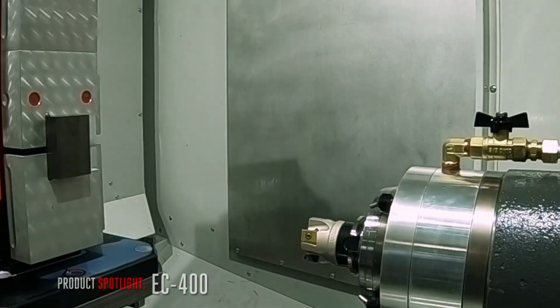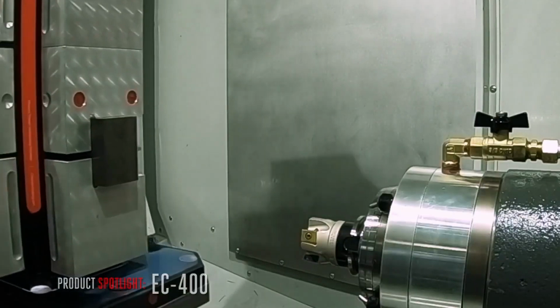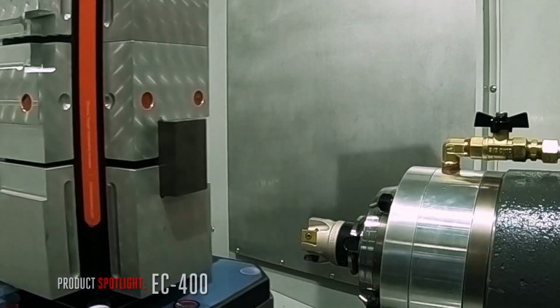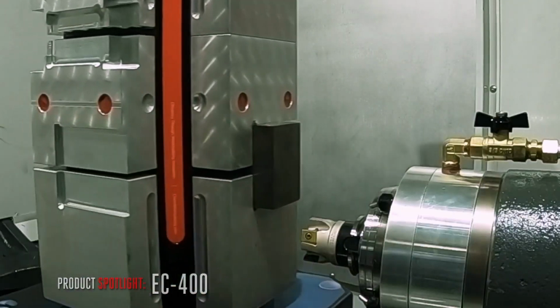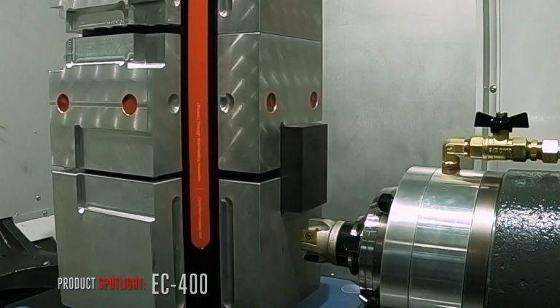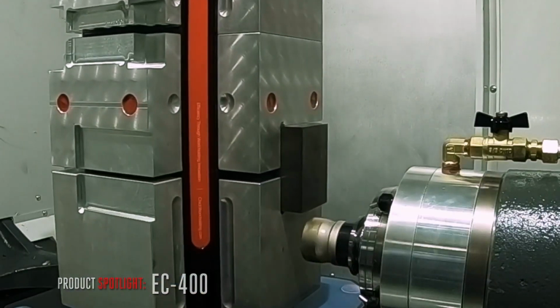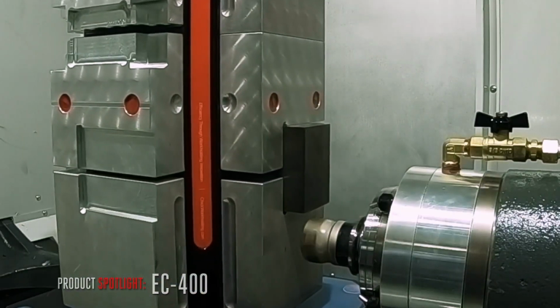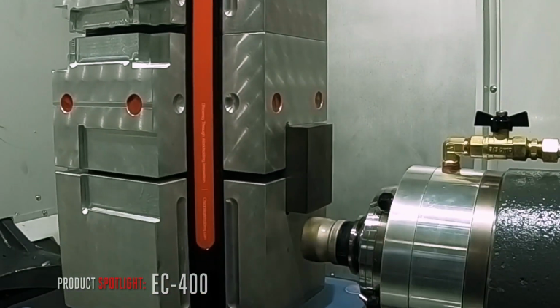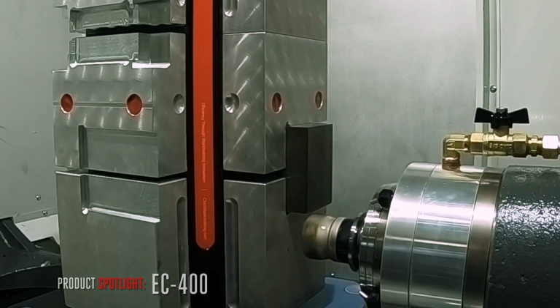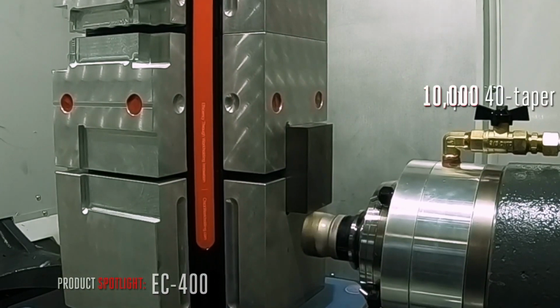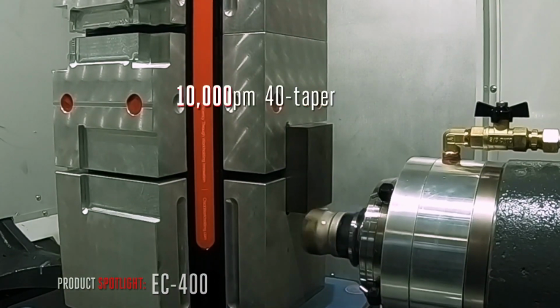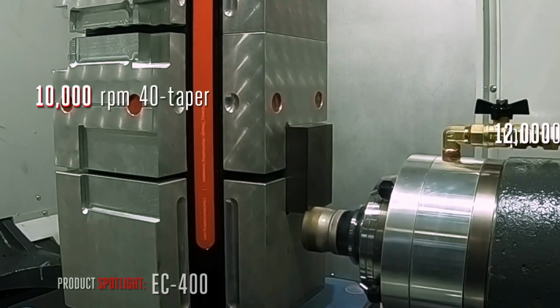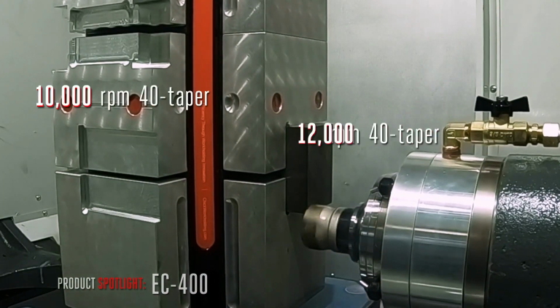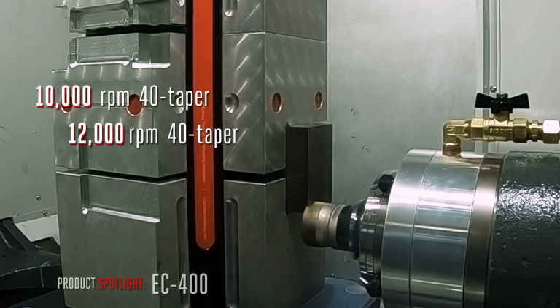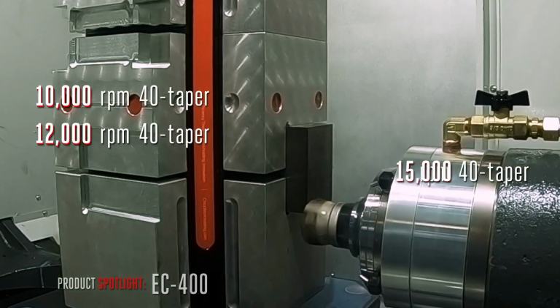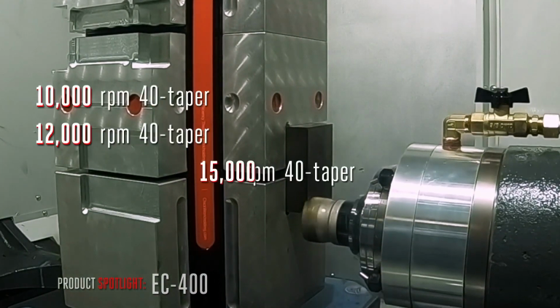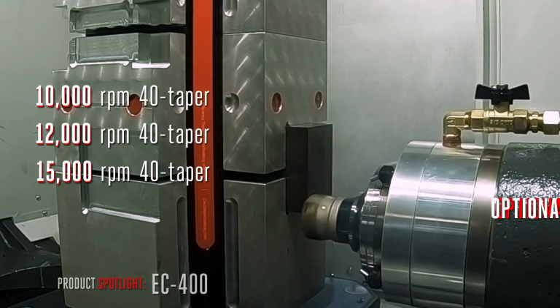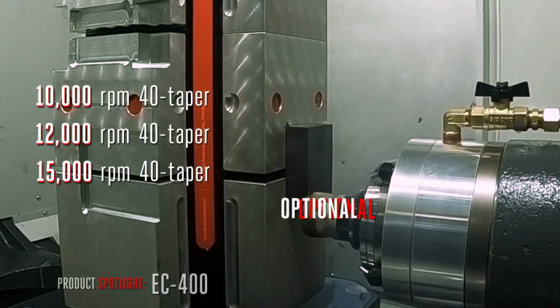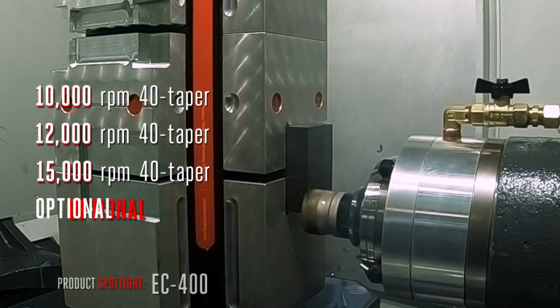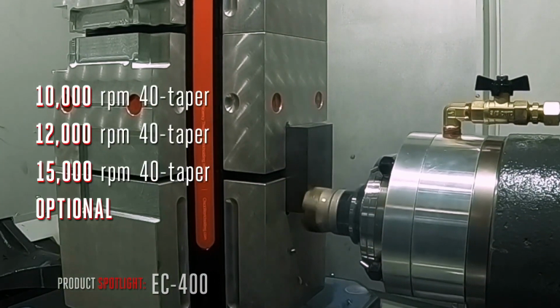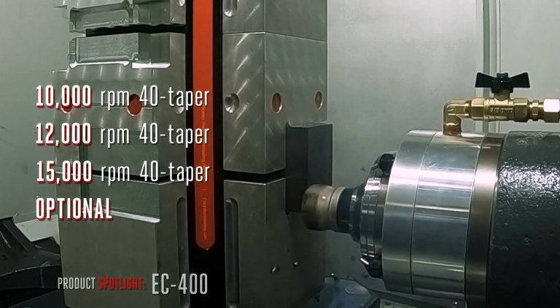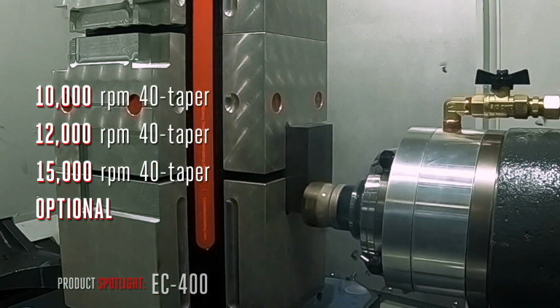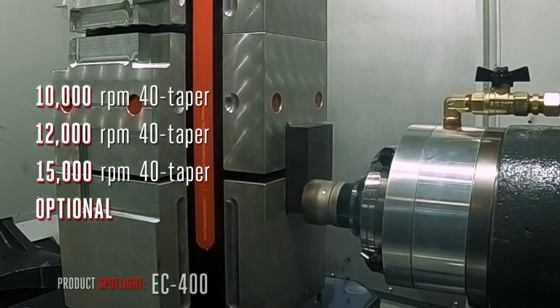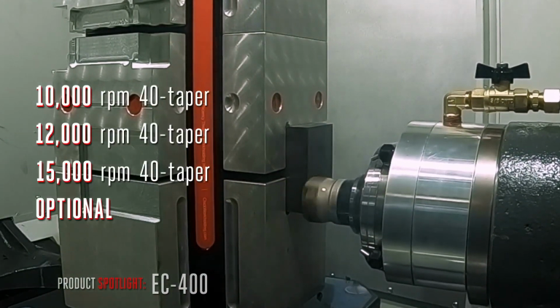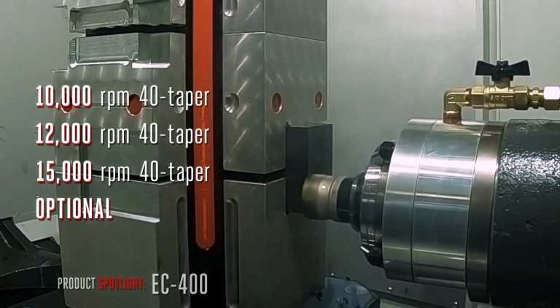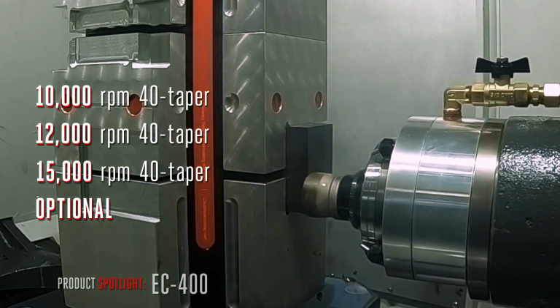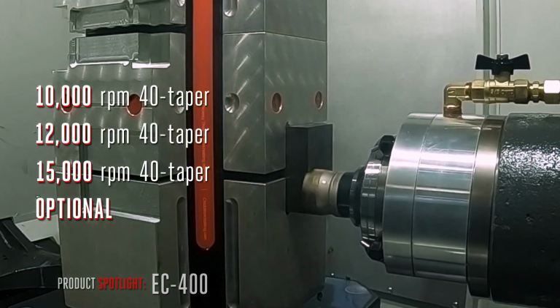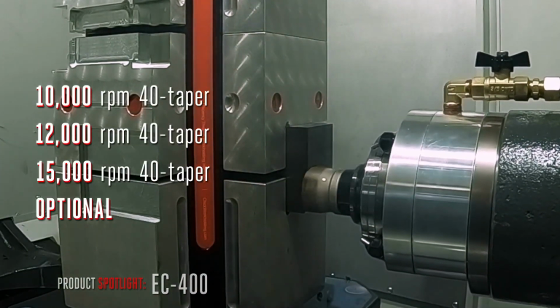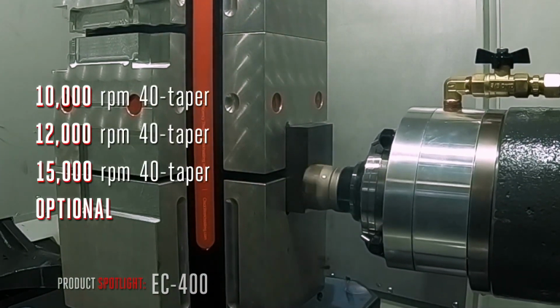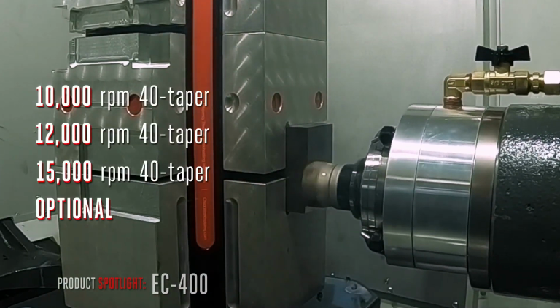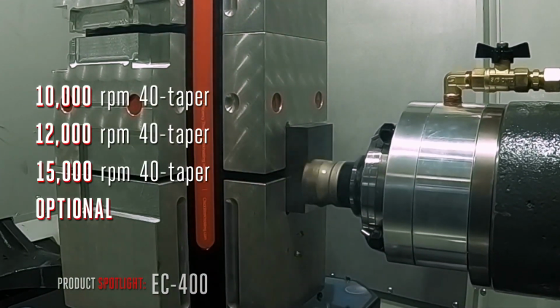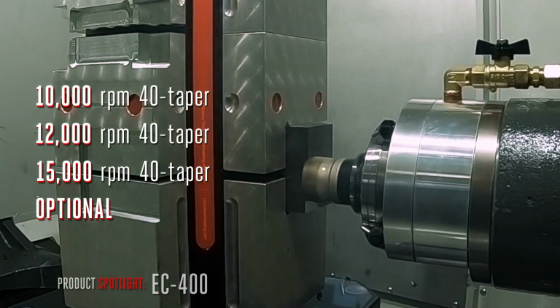Need more power in RPM? Install the 10K, 12K, or the 15,000 RPM 40 taper spindle.